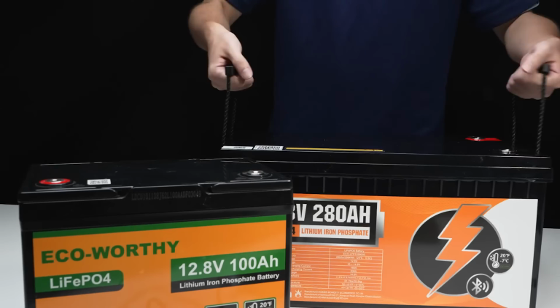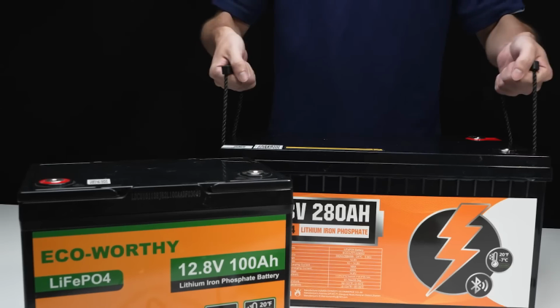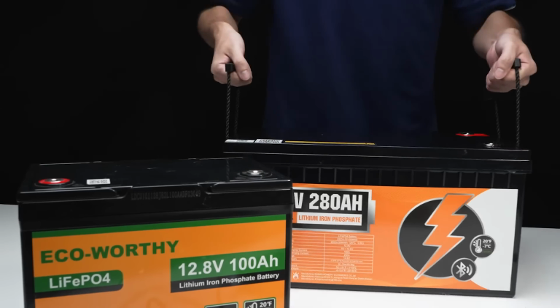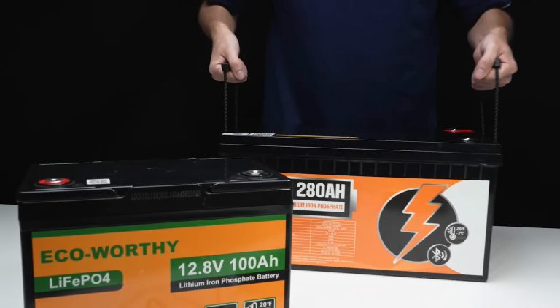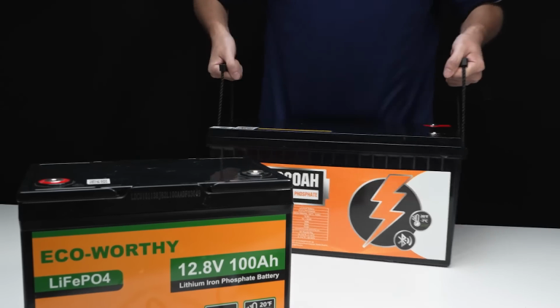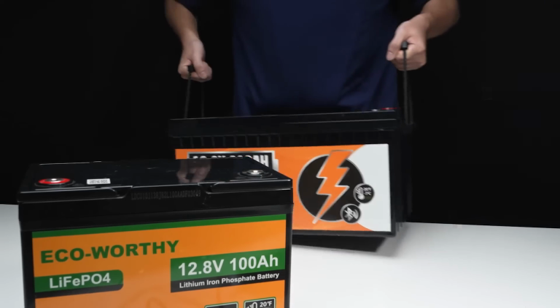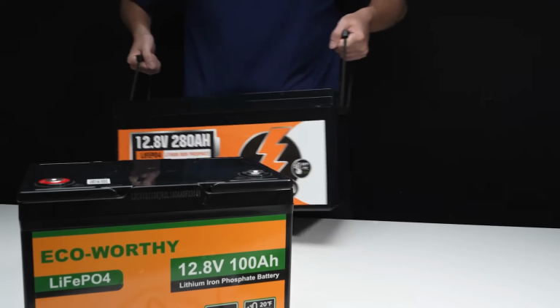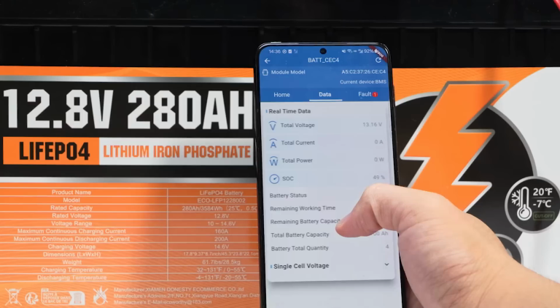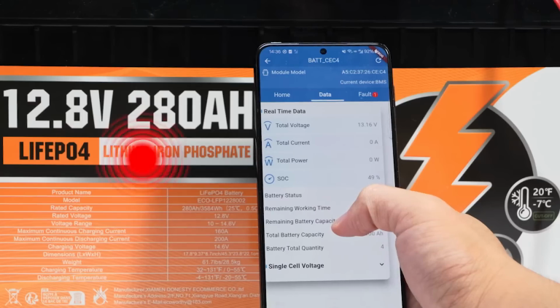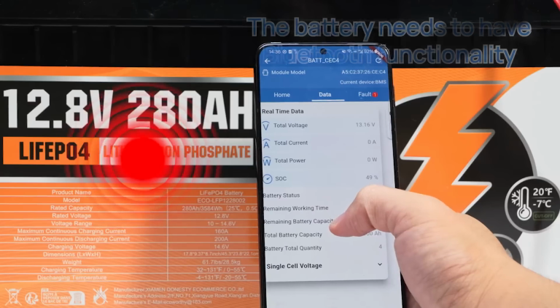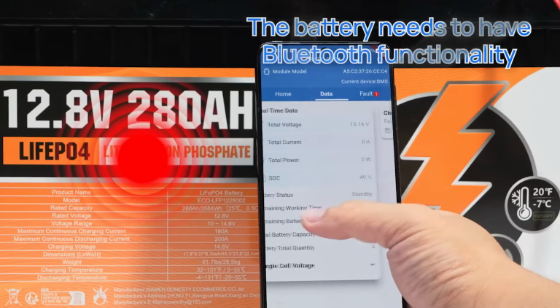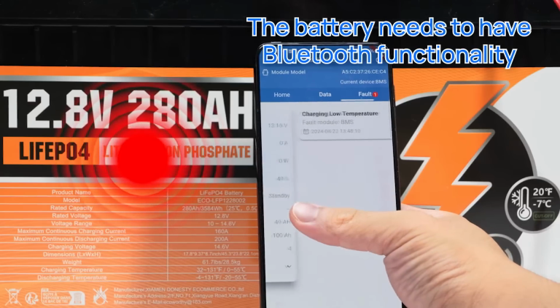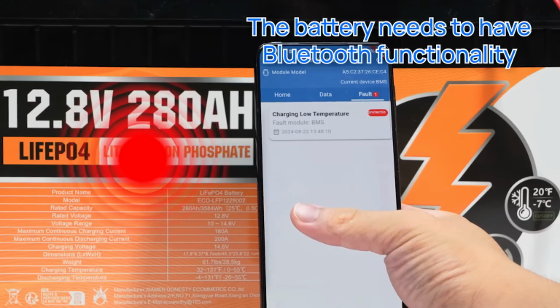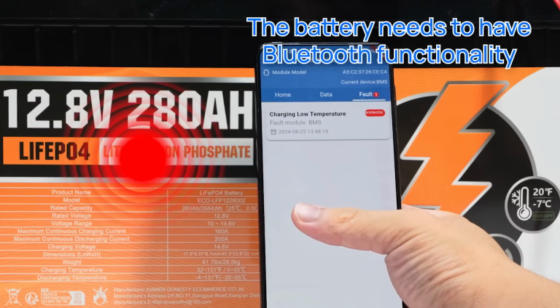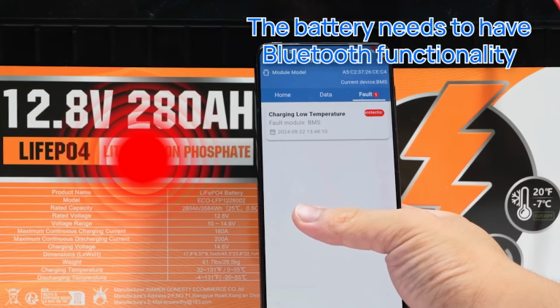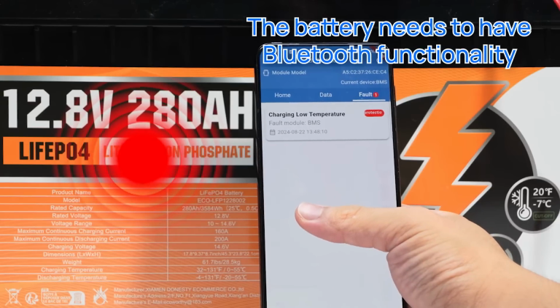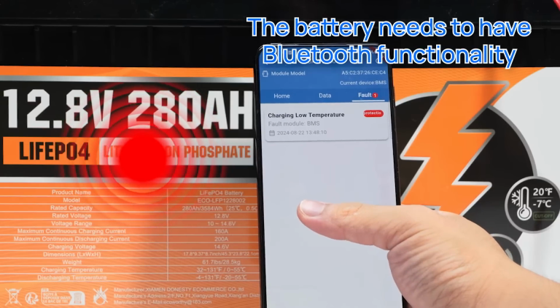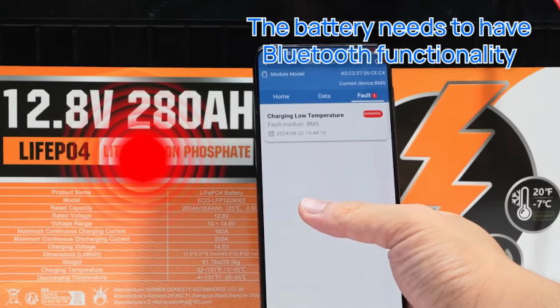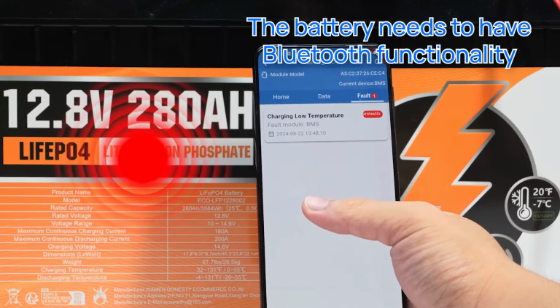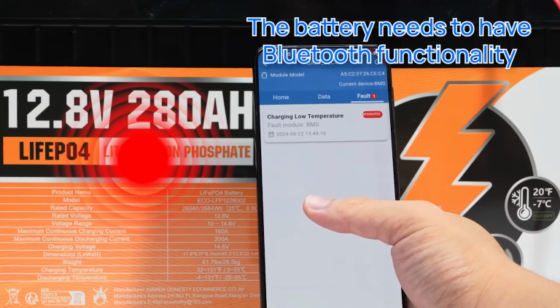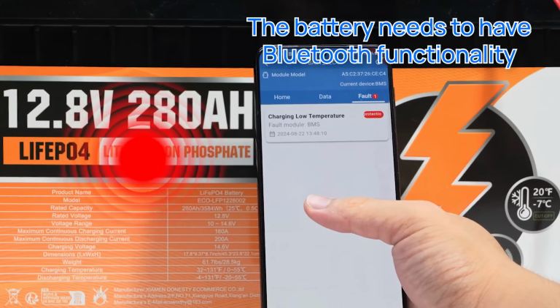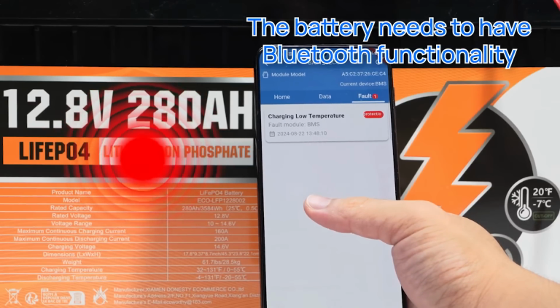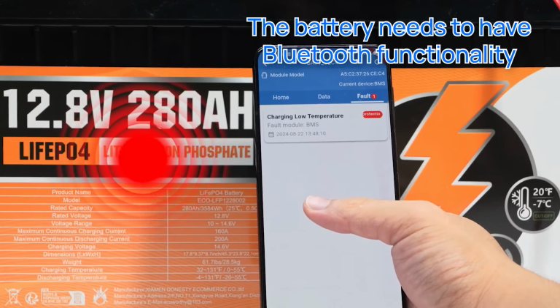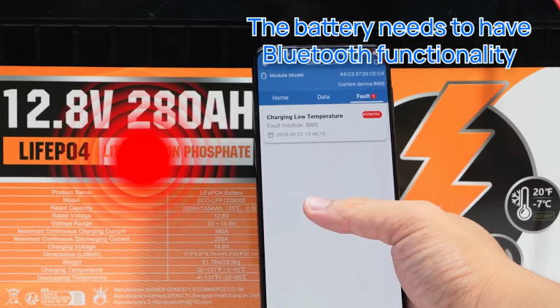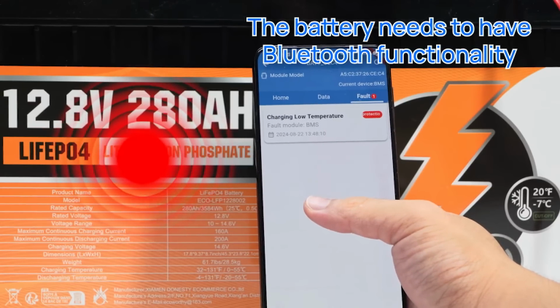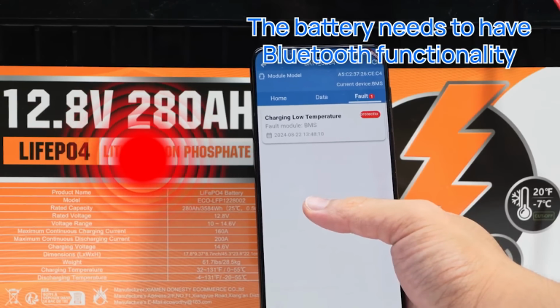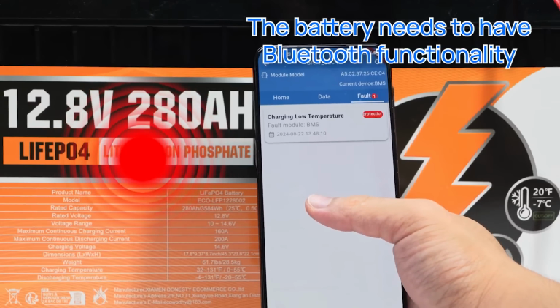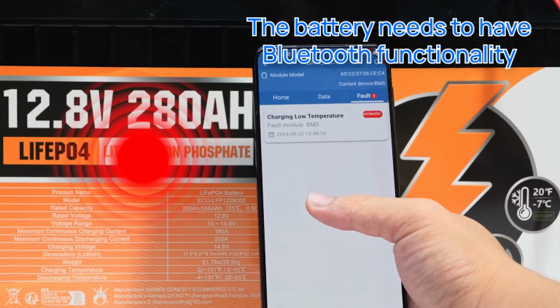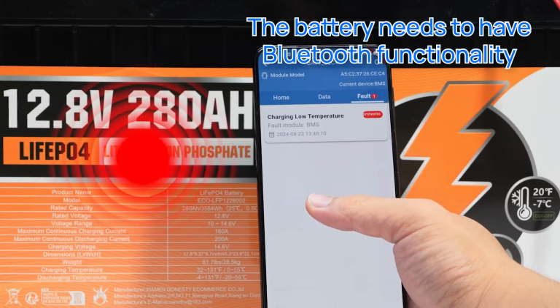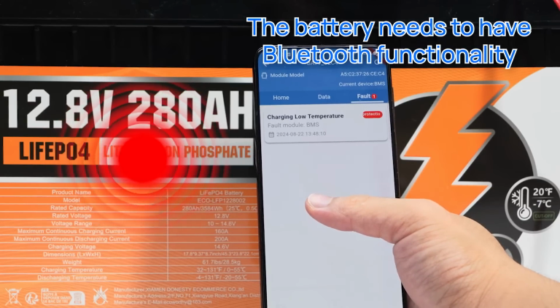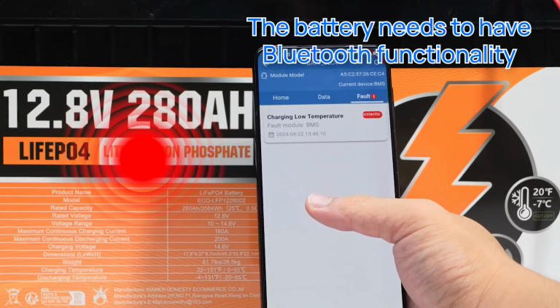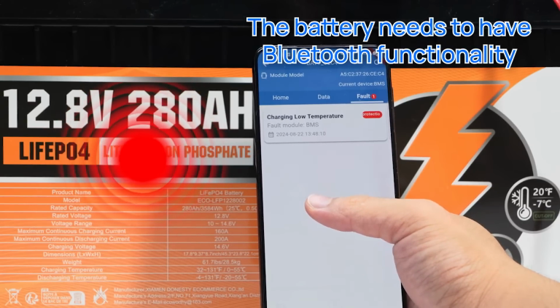If you're using a battery pack, it can quickly help you troubleshoot any issues, saving you time.